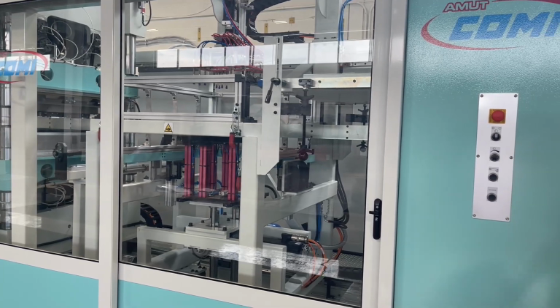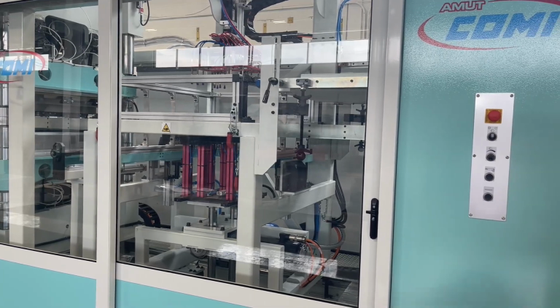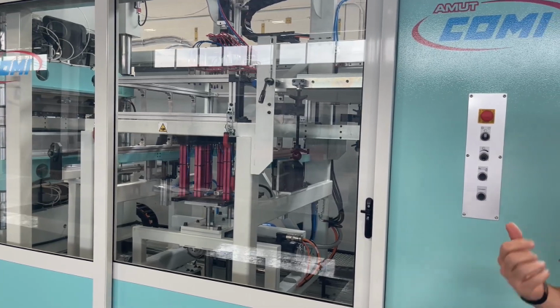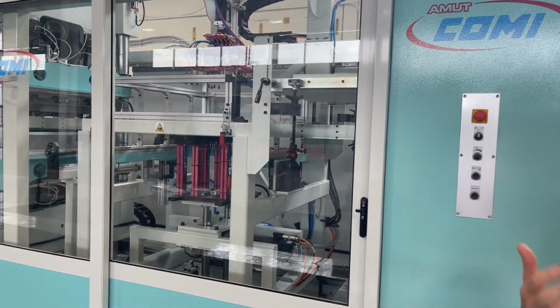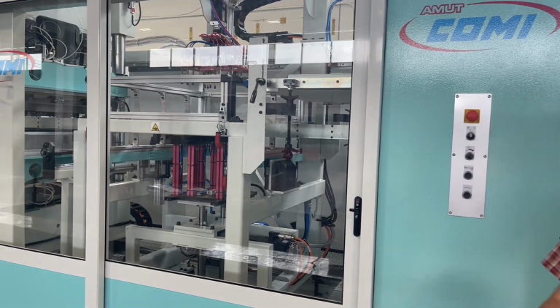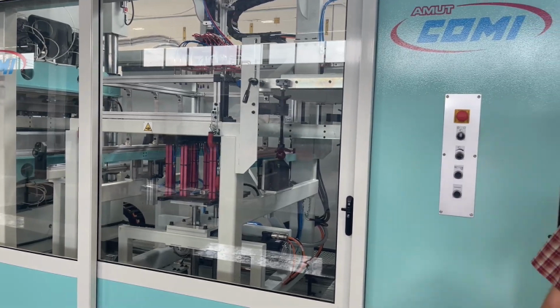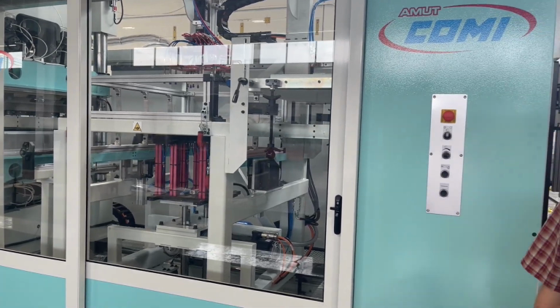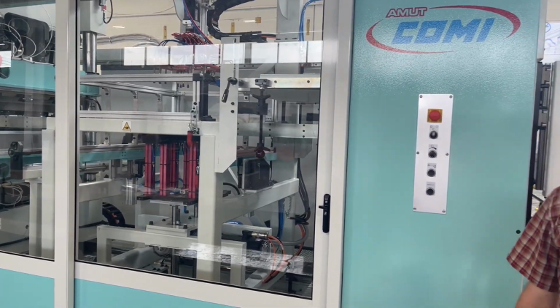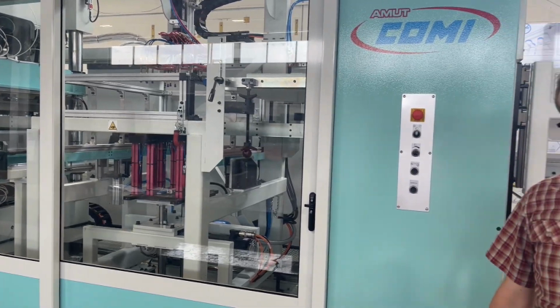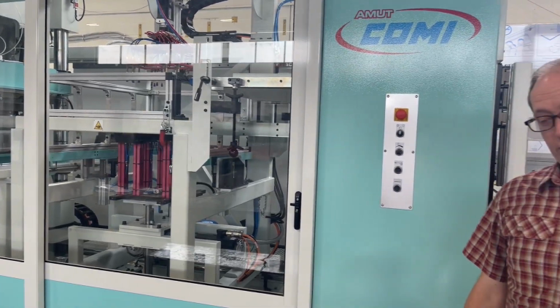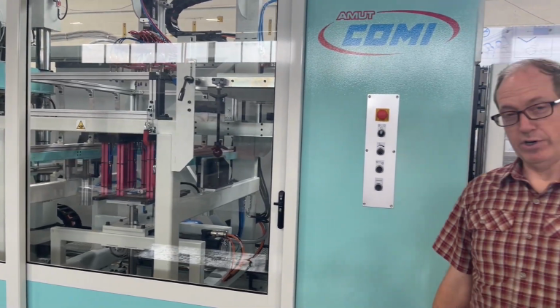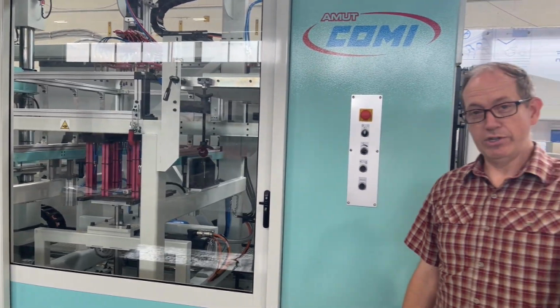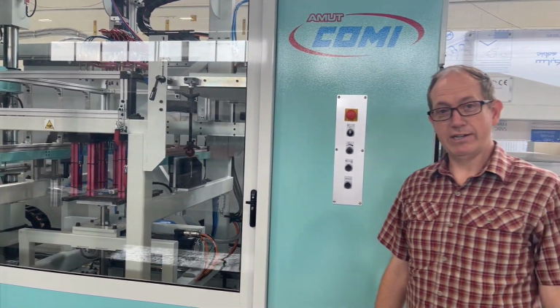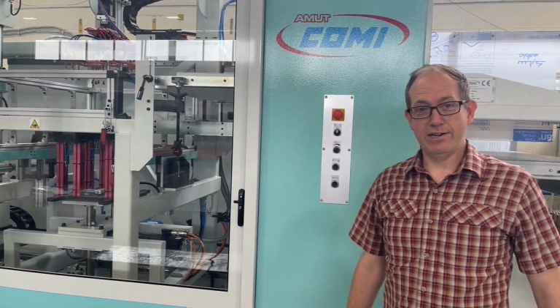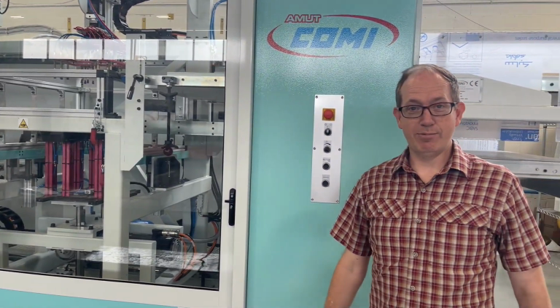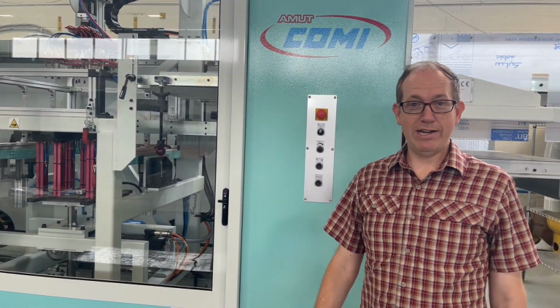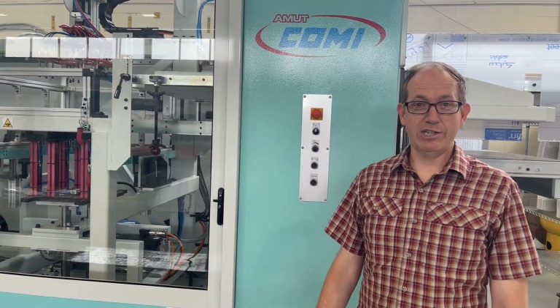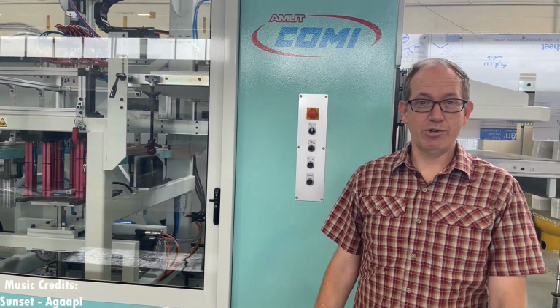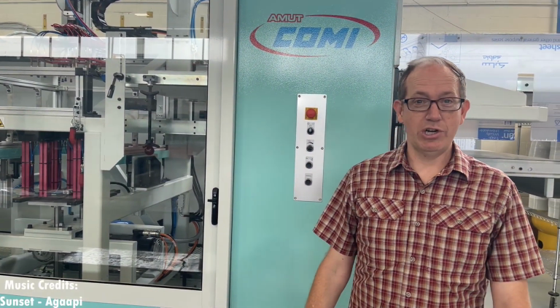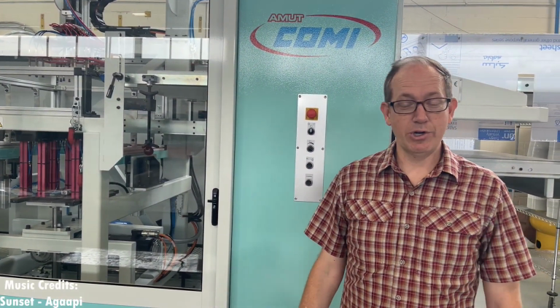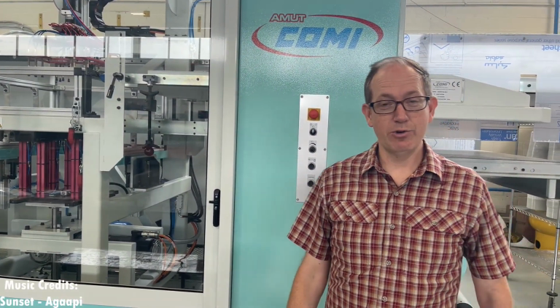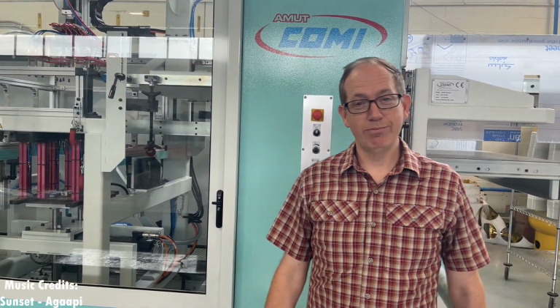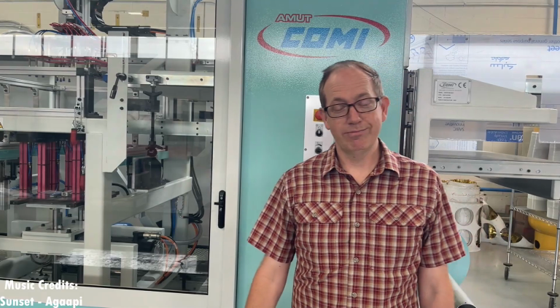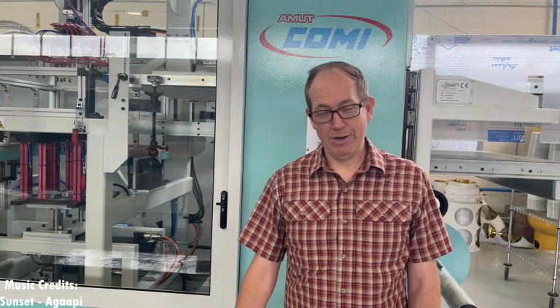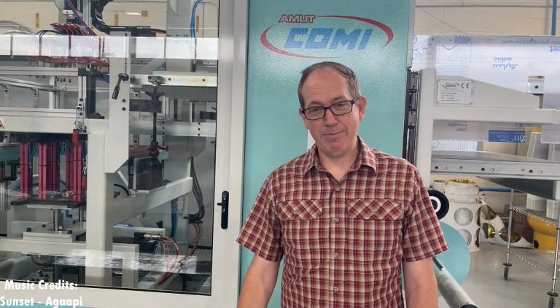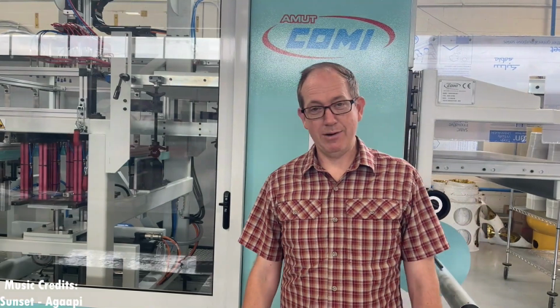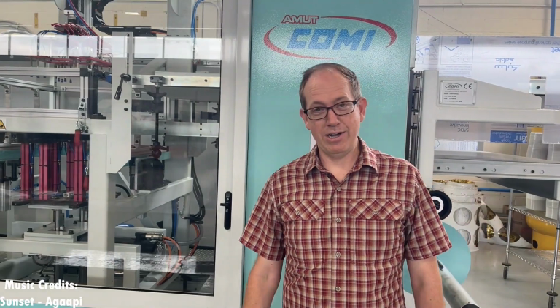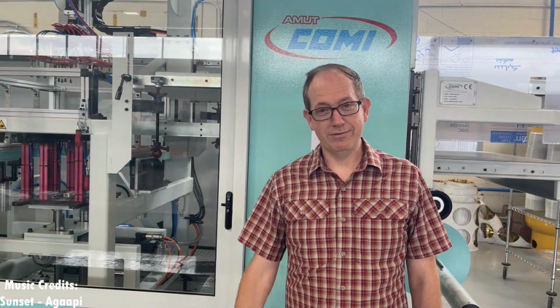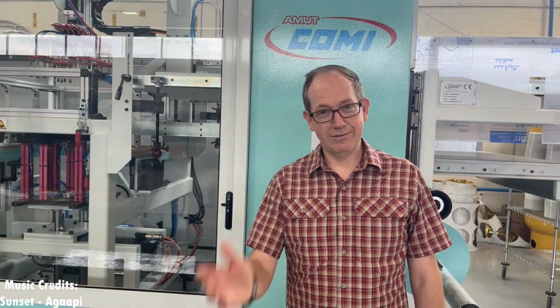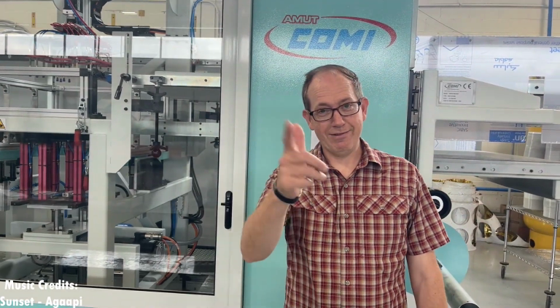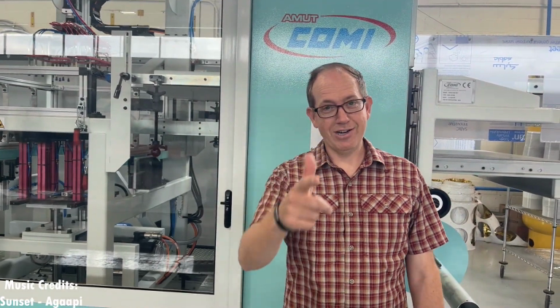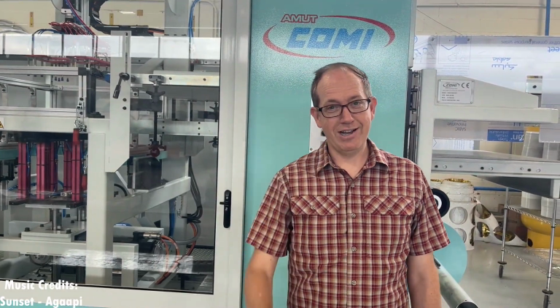These are some of the things that have changed in the industry on the machines that you need to be considering for your next equipment purchase. If there's anything we can do for you, feel free to reach out to us at Plastics Machinery Group — we'll be happy to help you out. Have a great day.